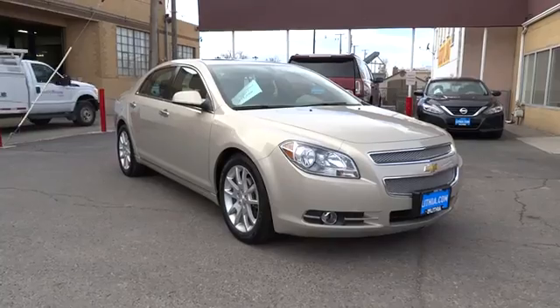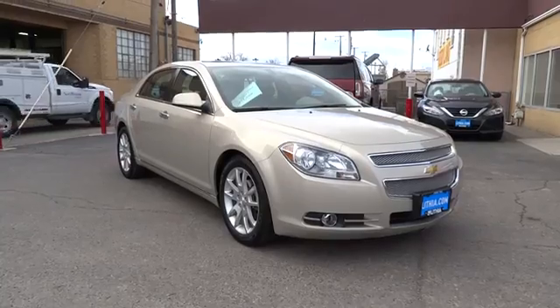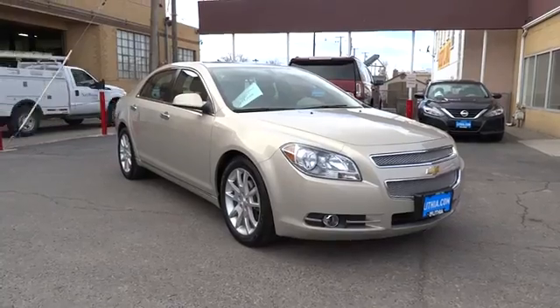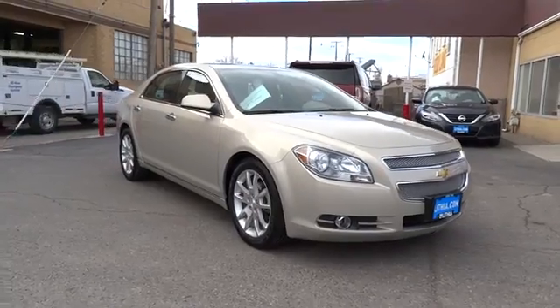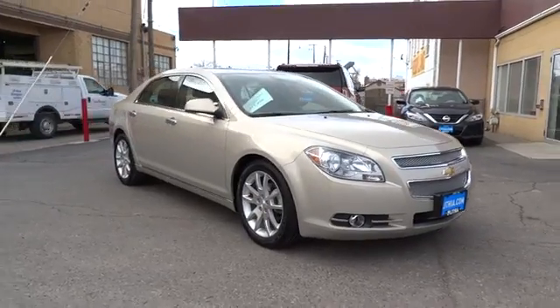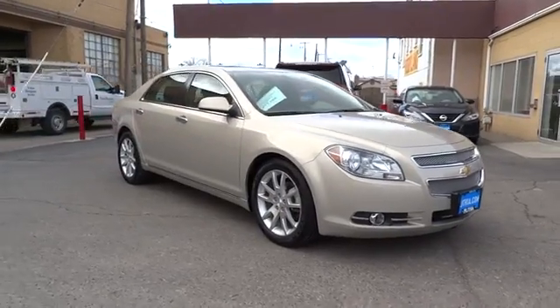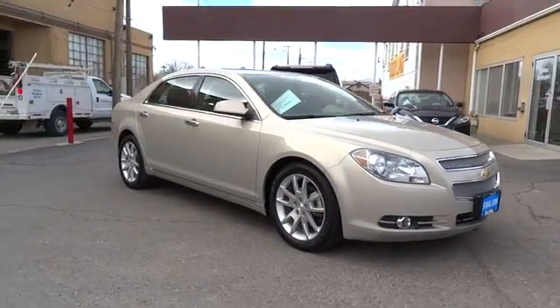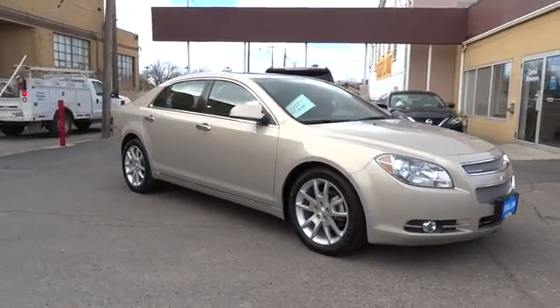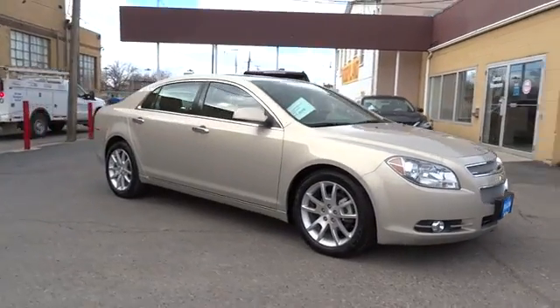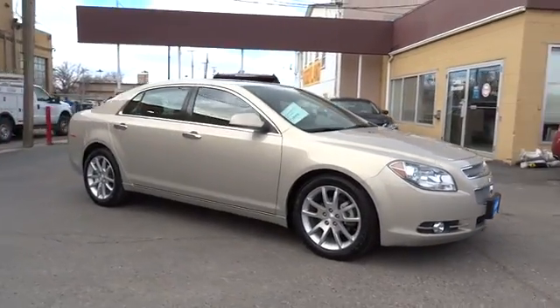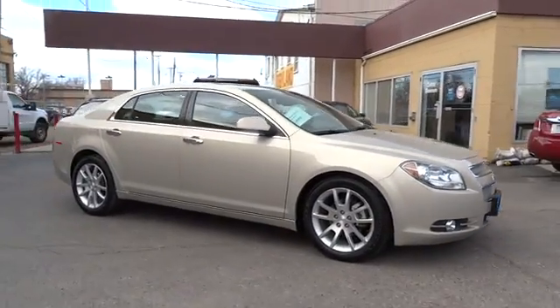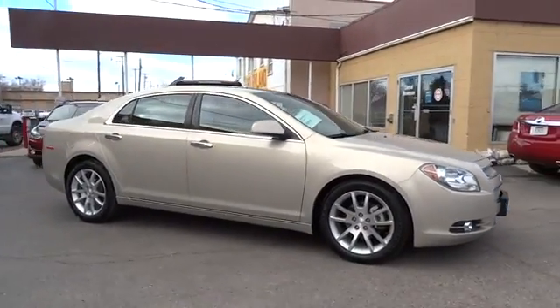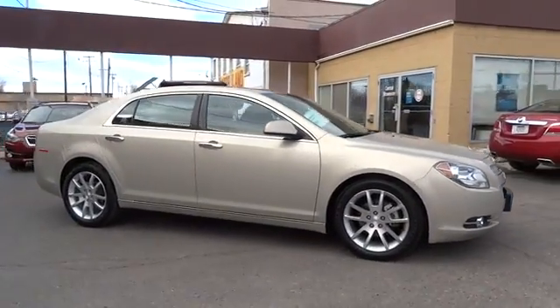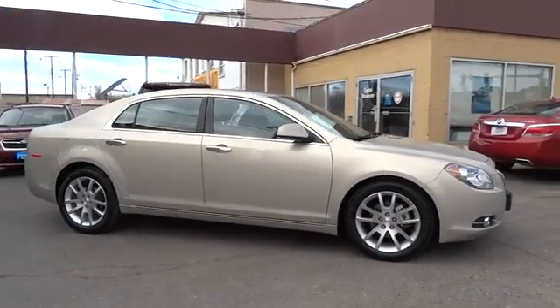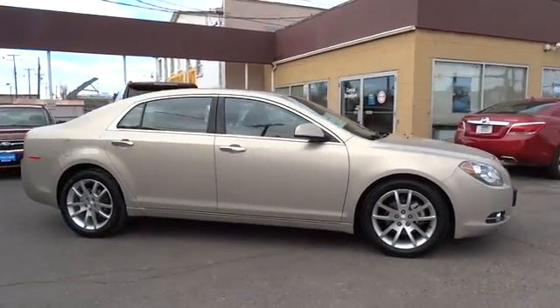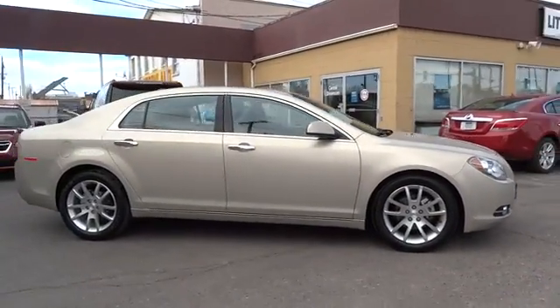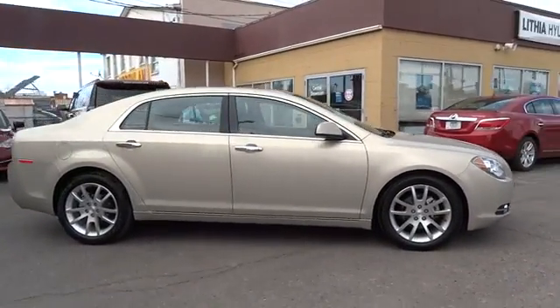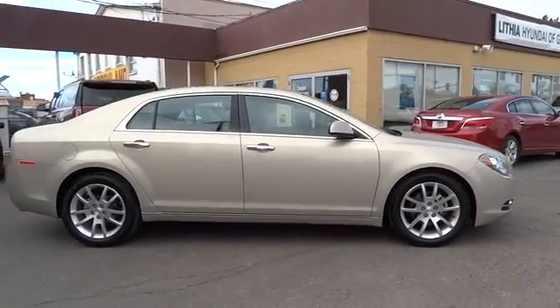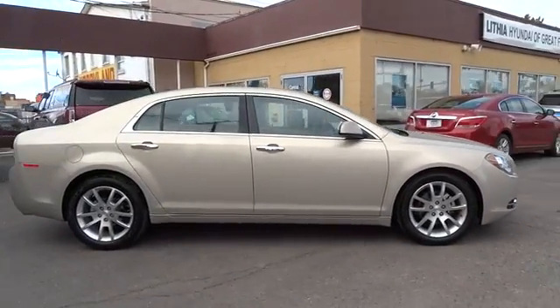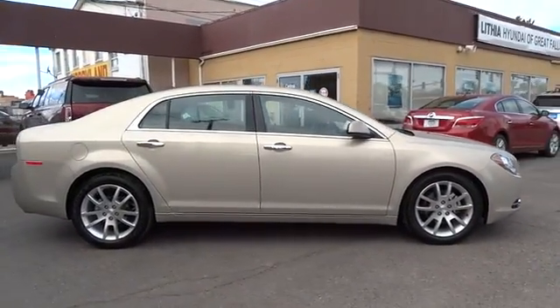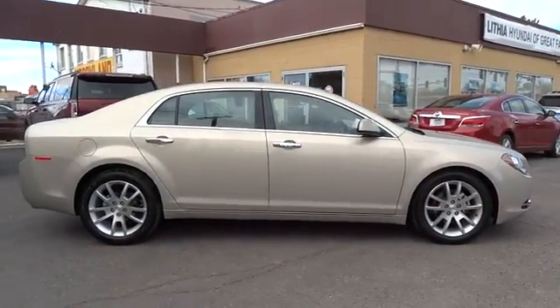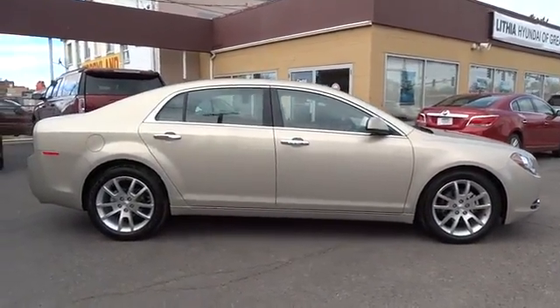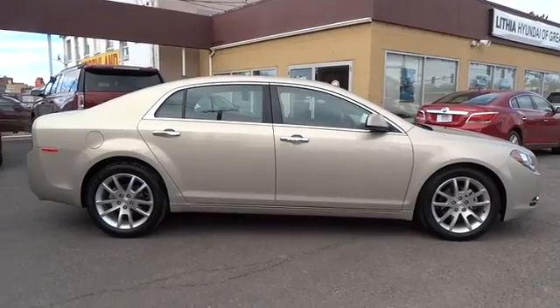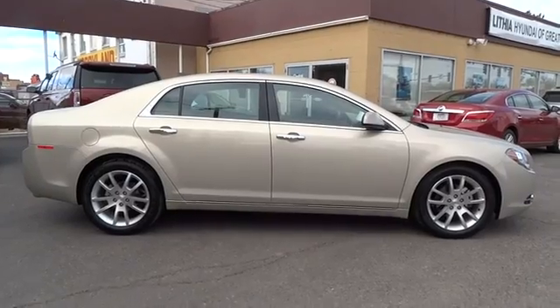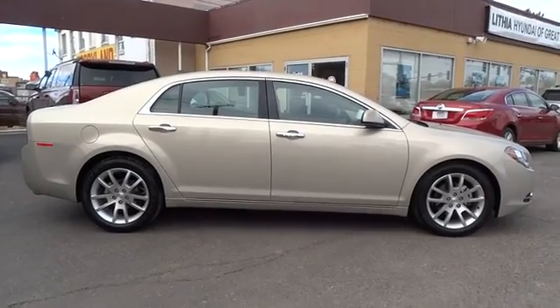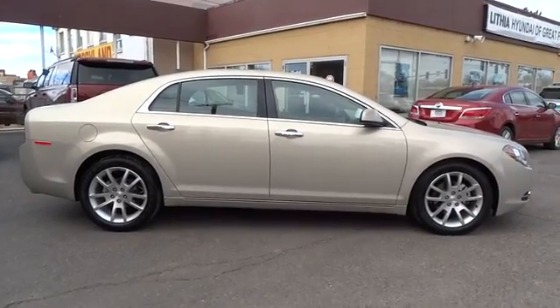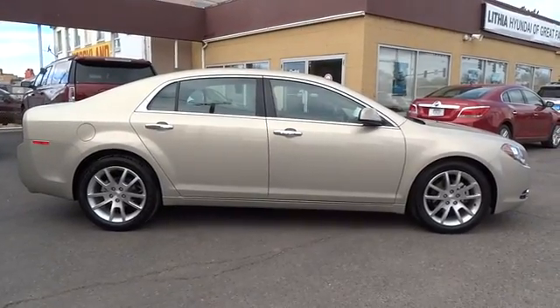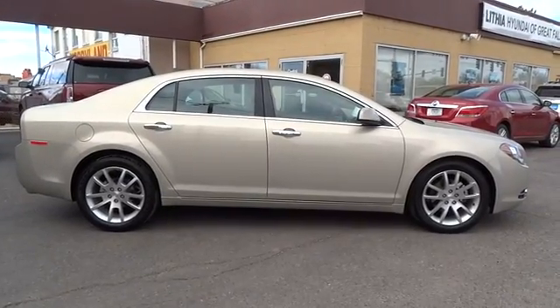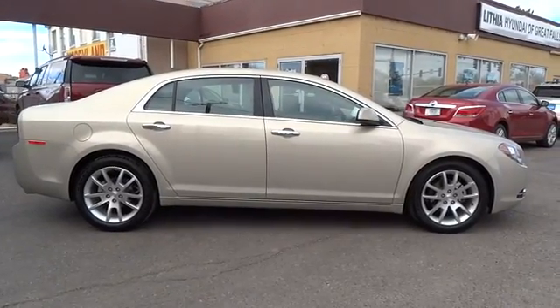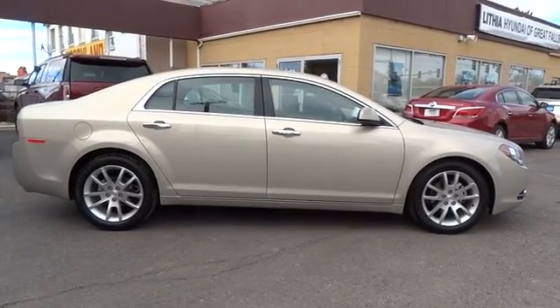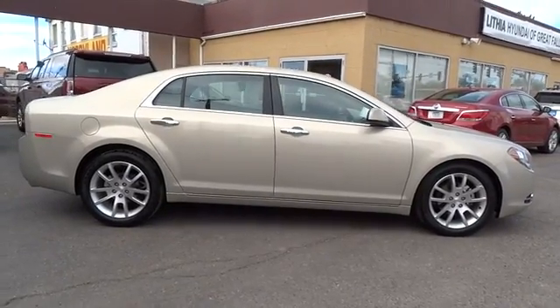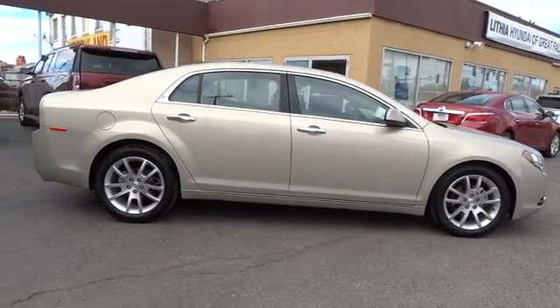The 2012 Chevrolet Malibu — a combination of performance and fuel economy. The Malibu is a great commuting car.